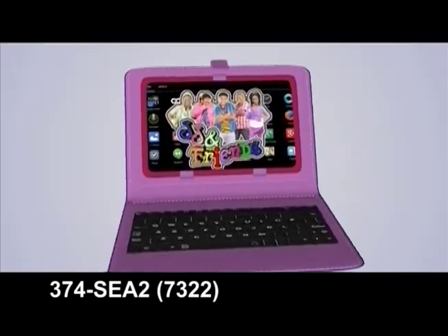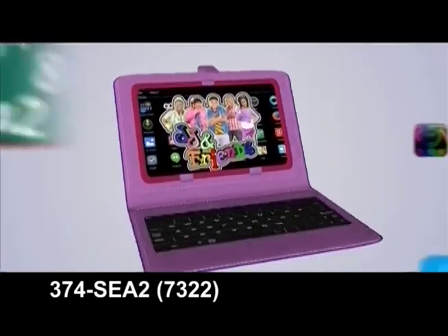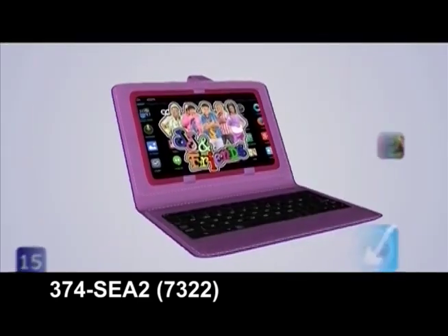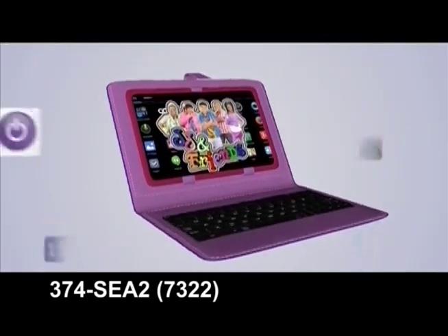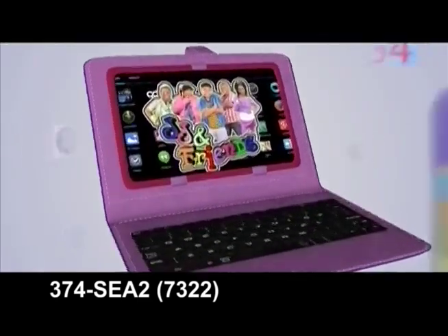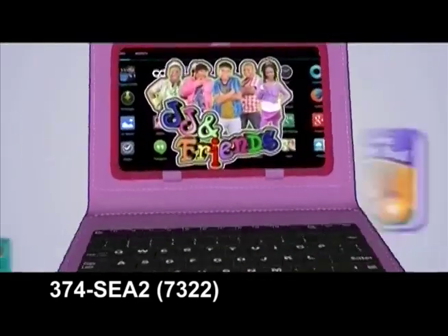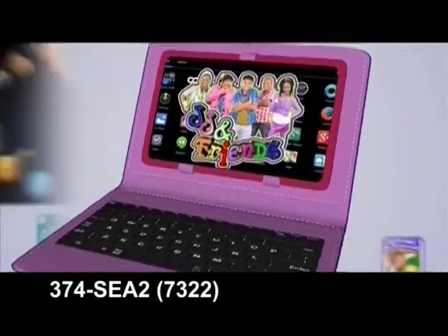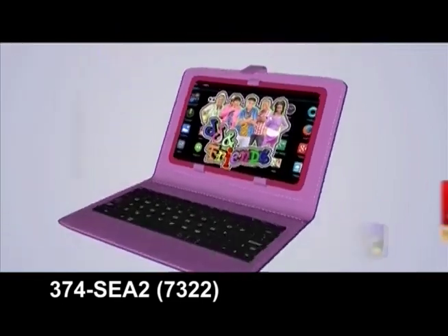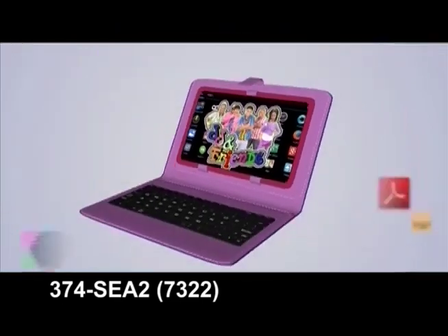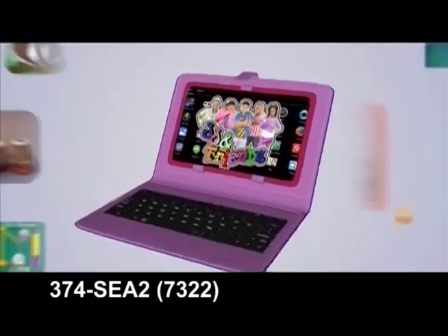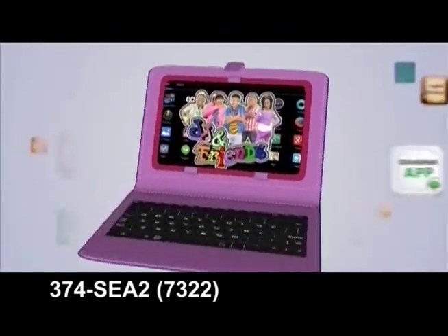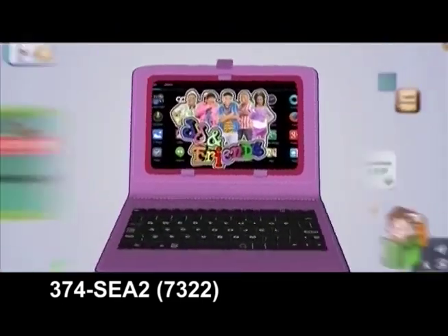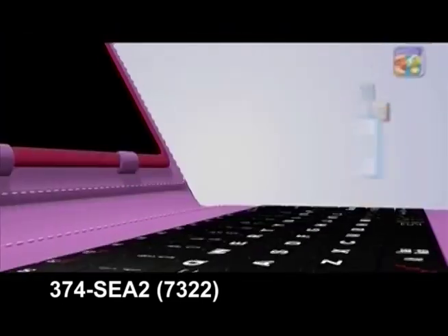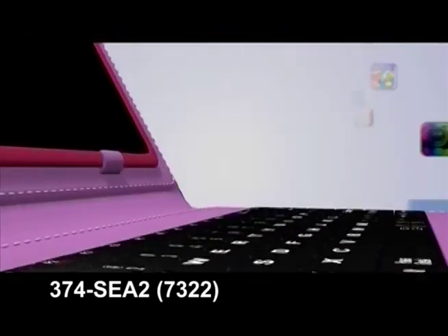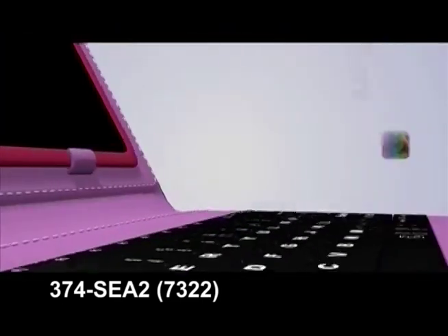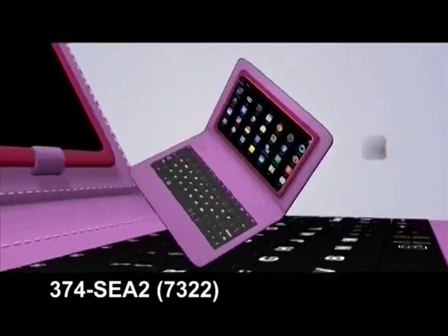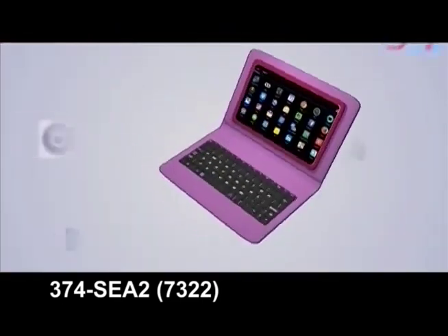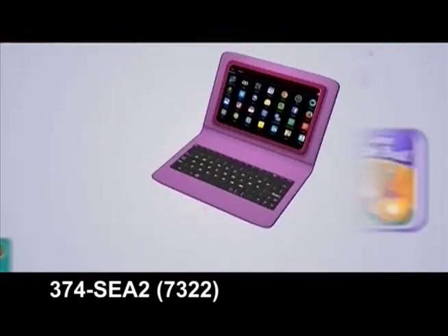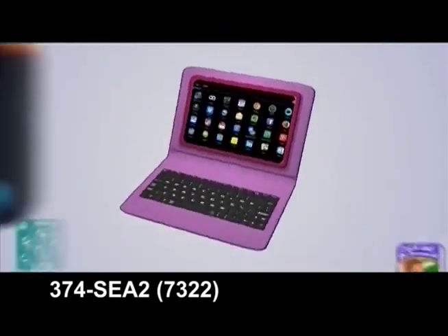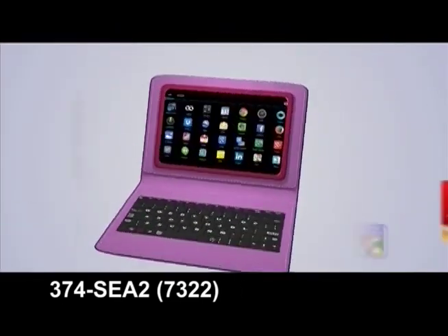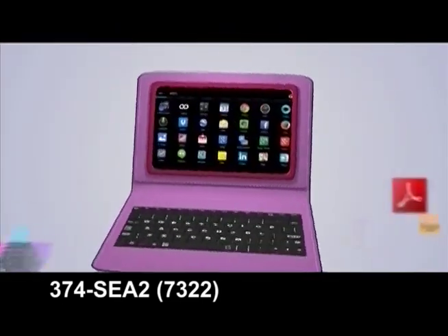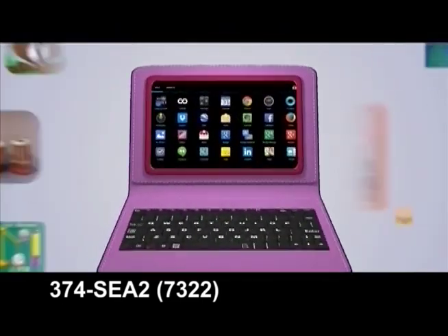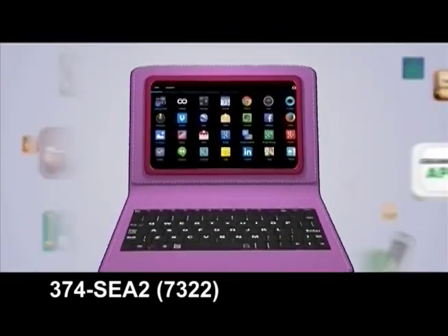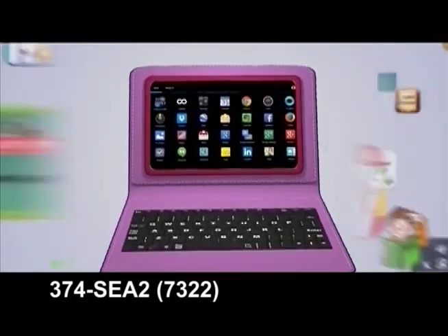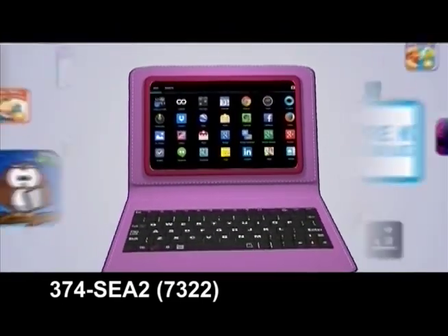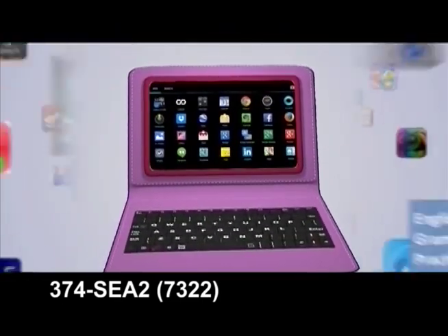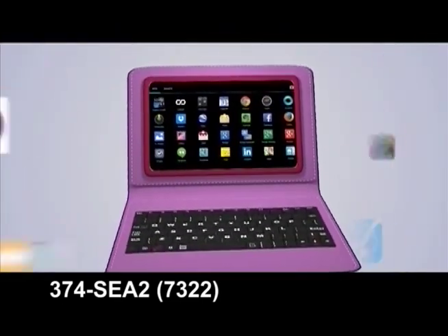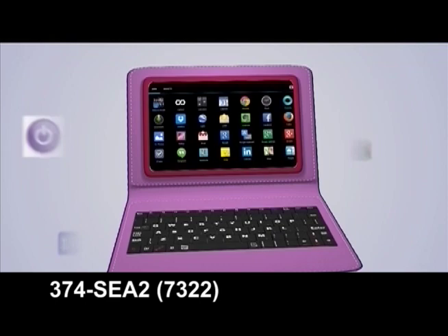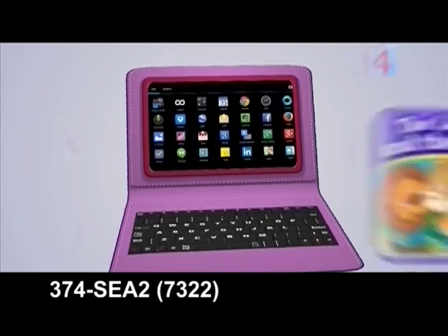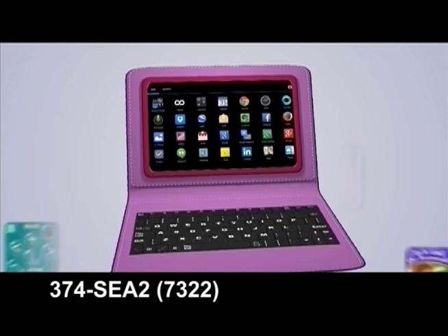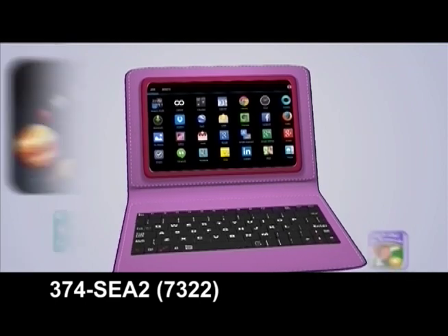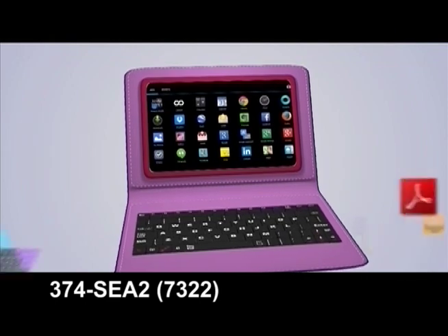Technology to strengthen and support your child's learning. Fingertip access for academic success. Covering the school curriculum.